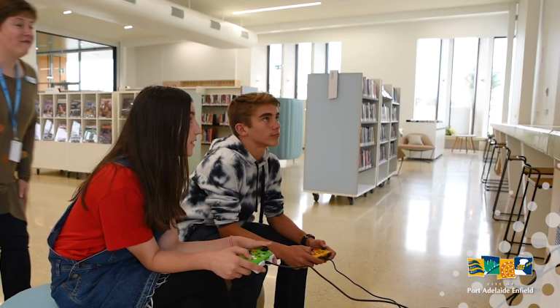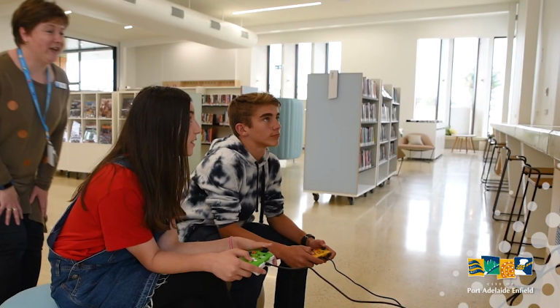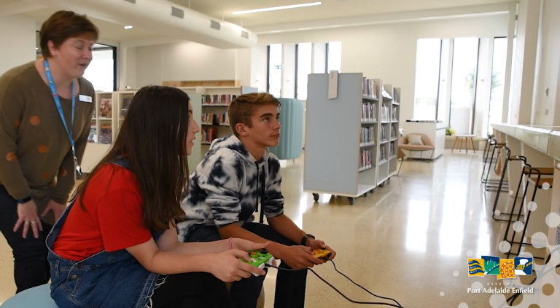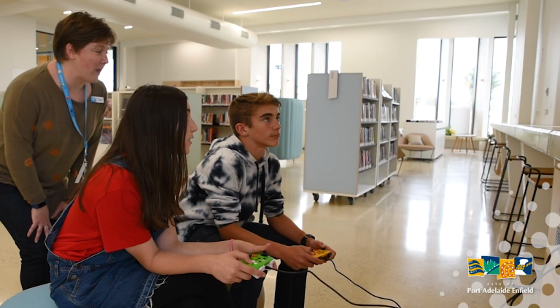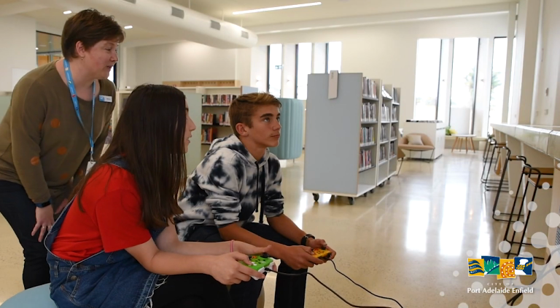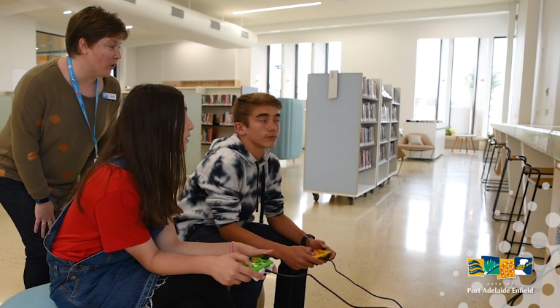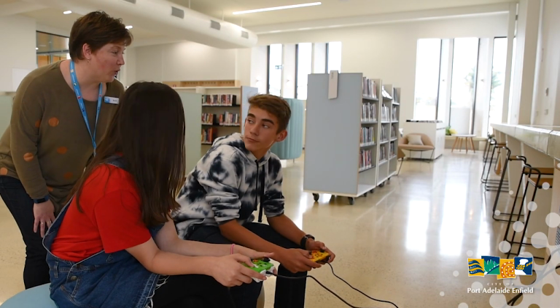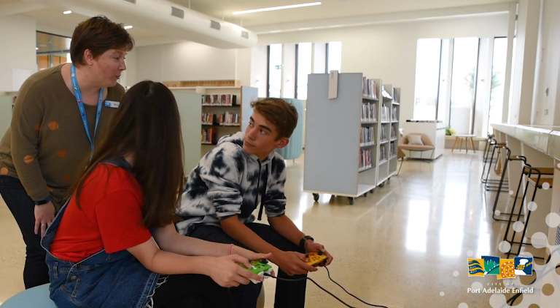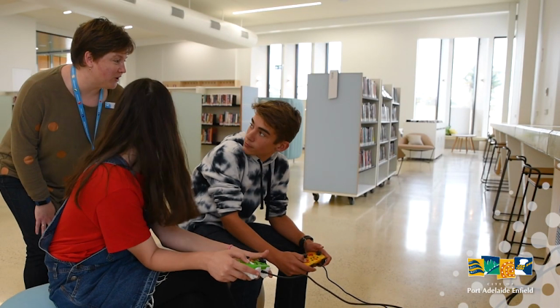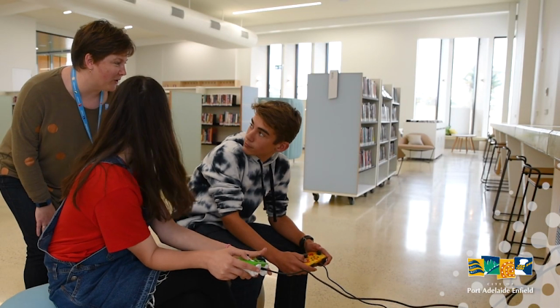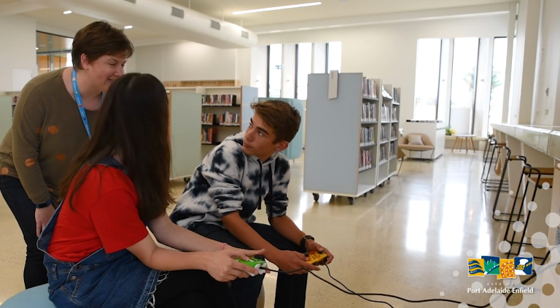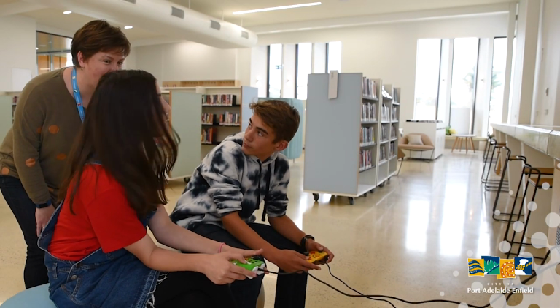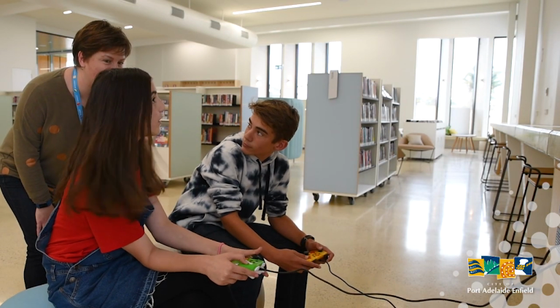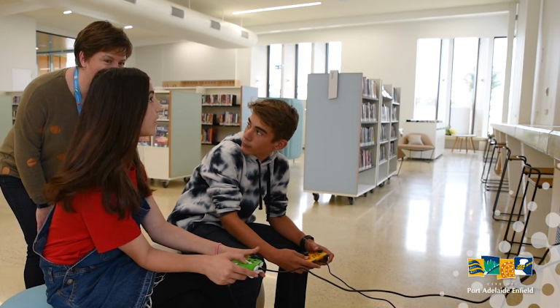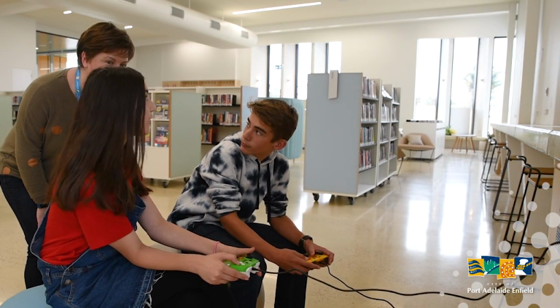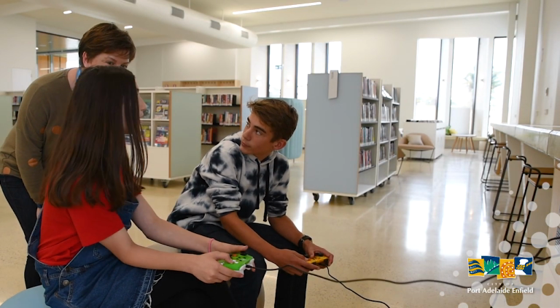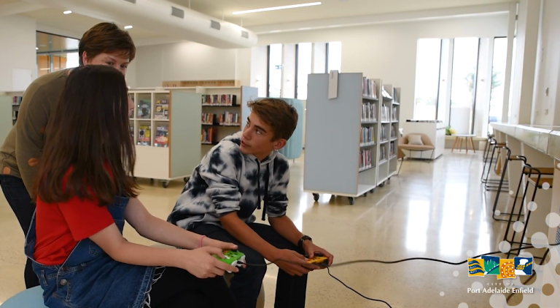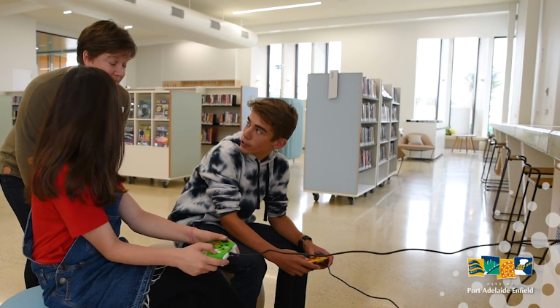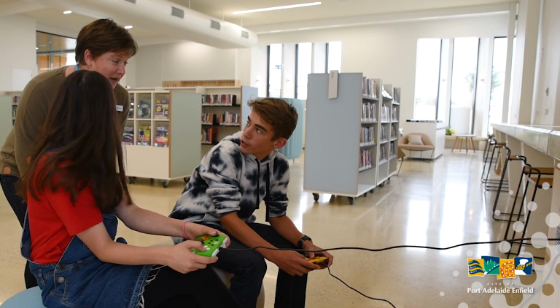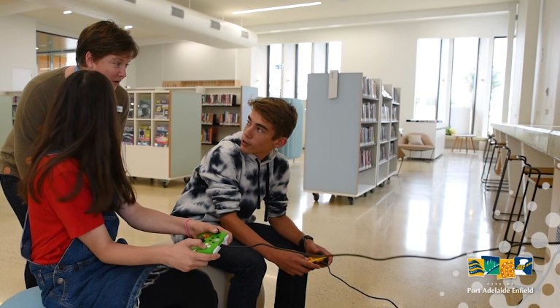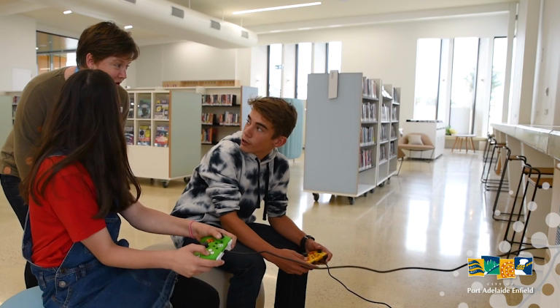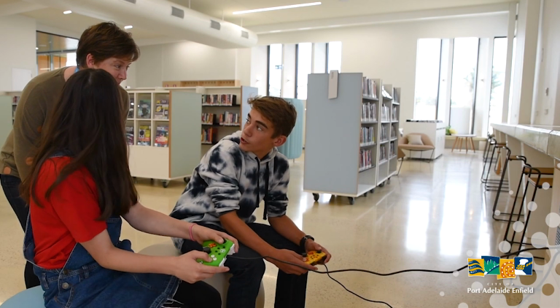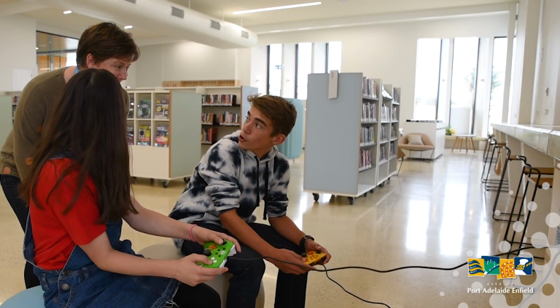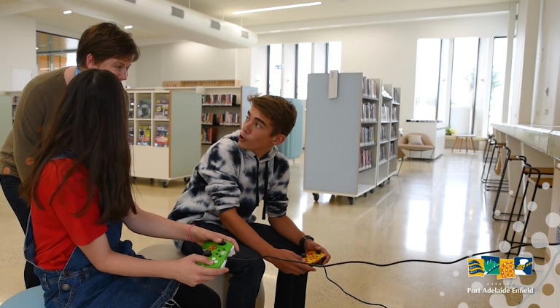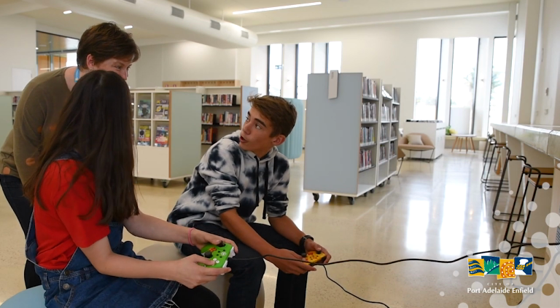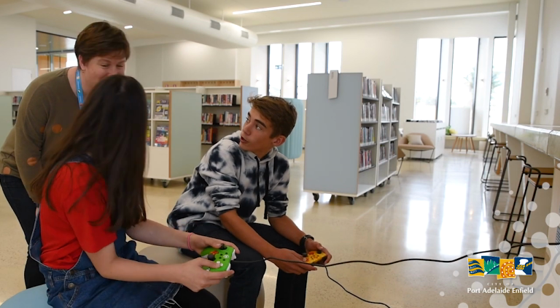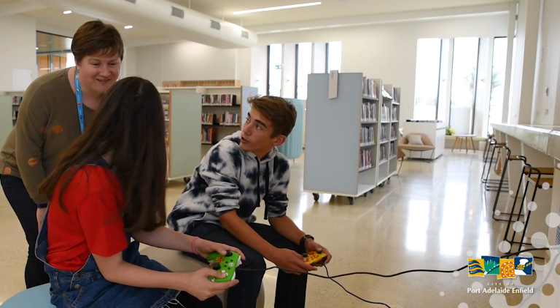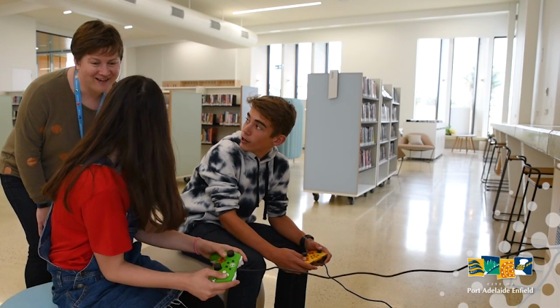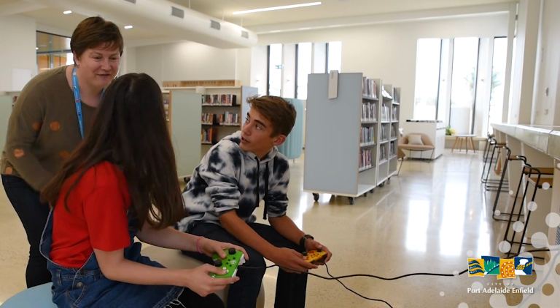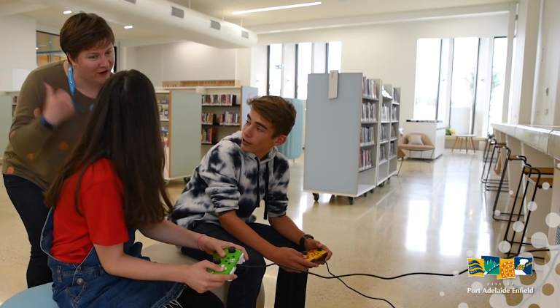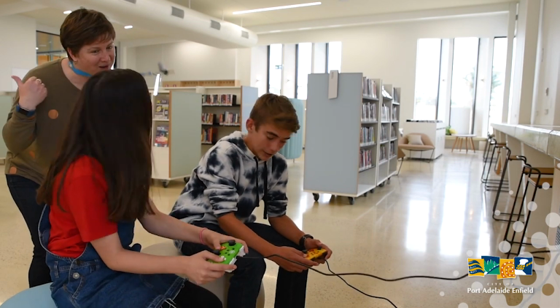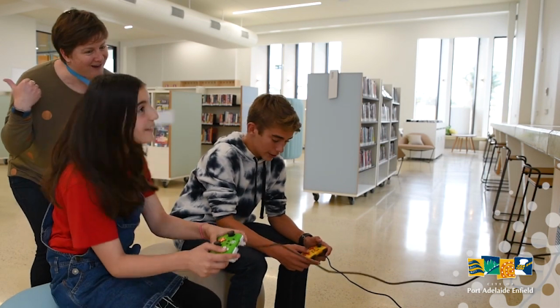Video games are cool, but do you want to see our new Makerspace and Media Room? Sure. What's that? Follow me.